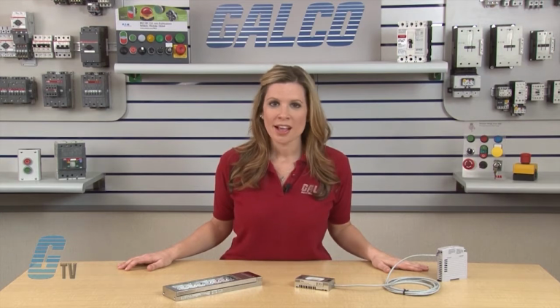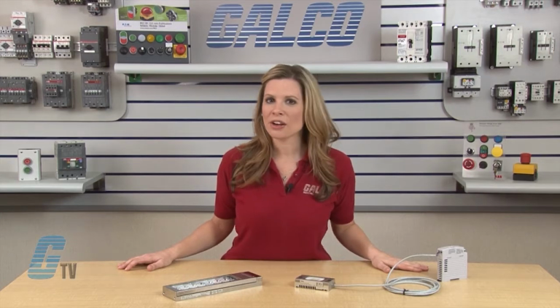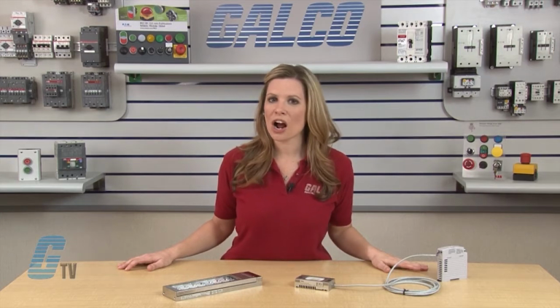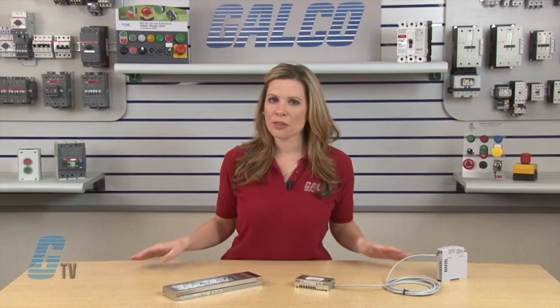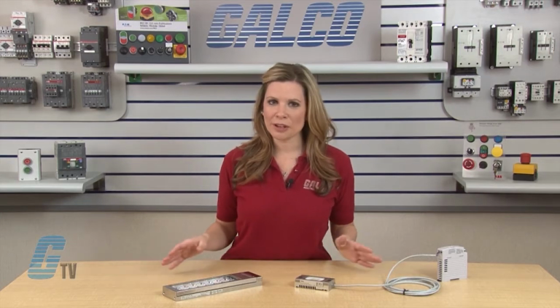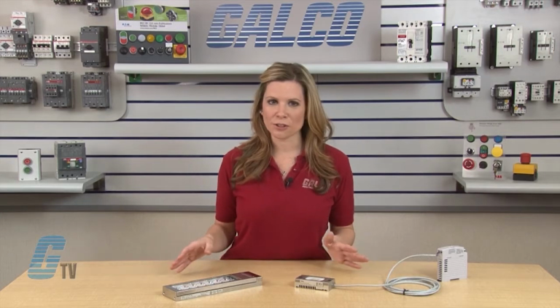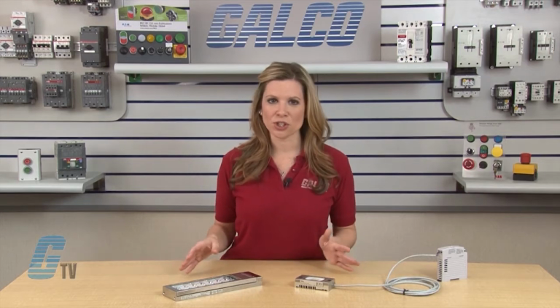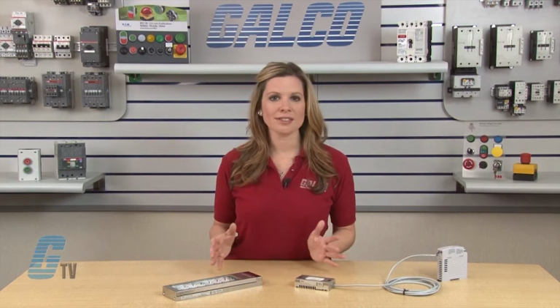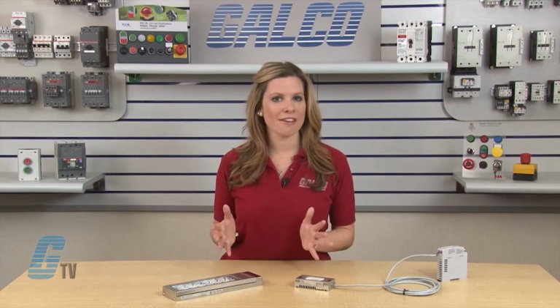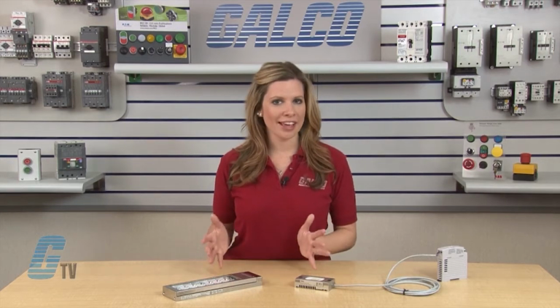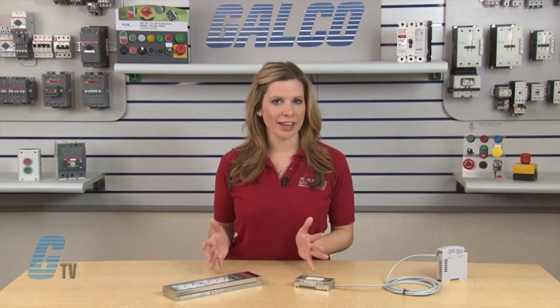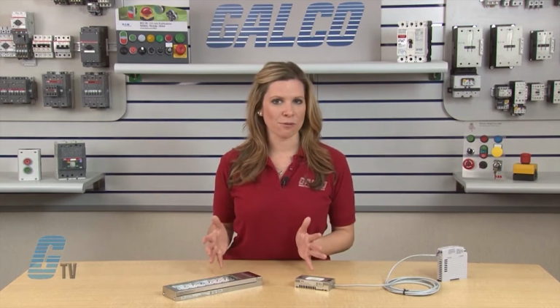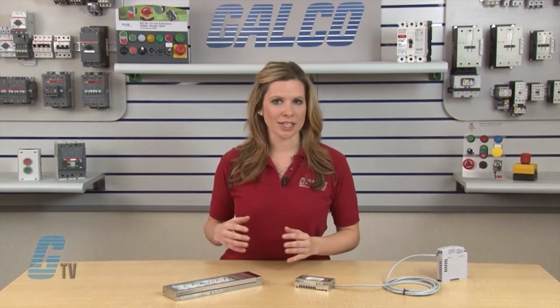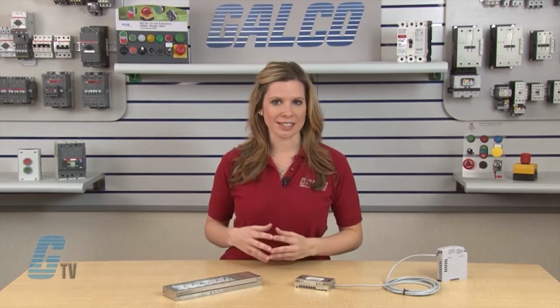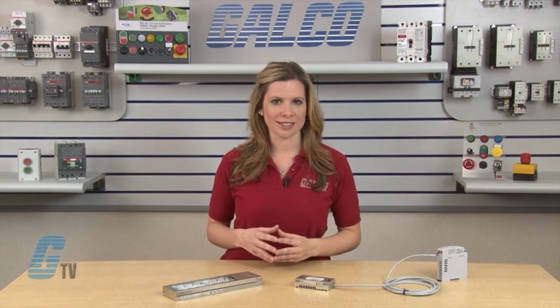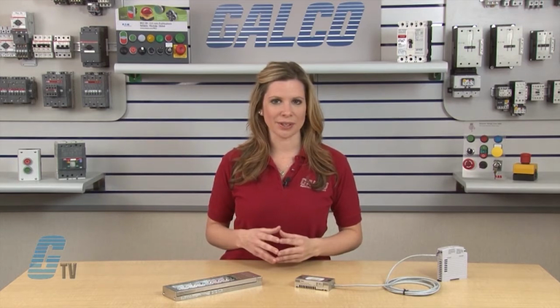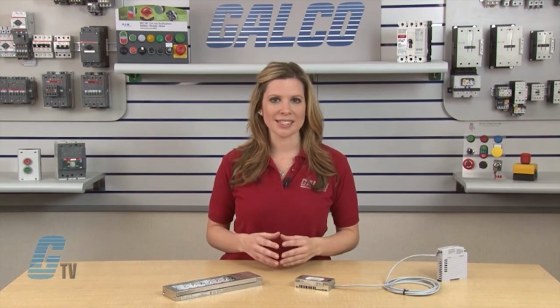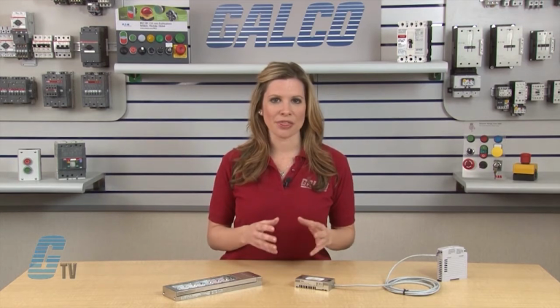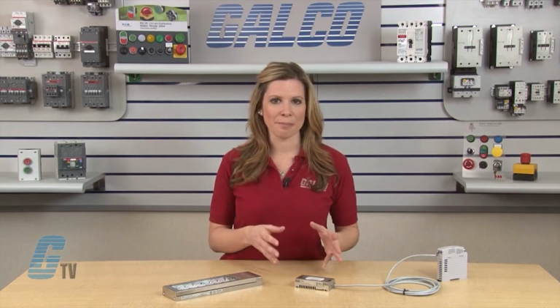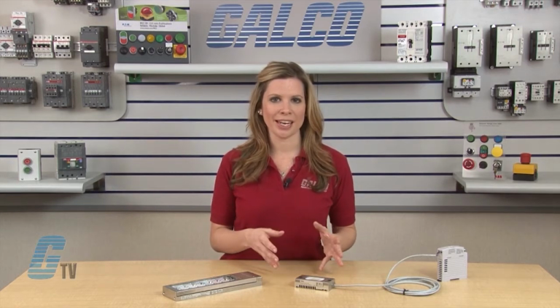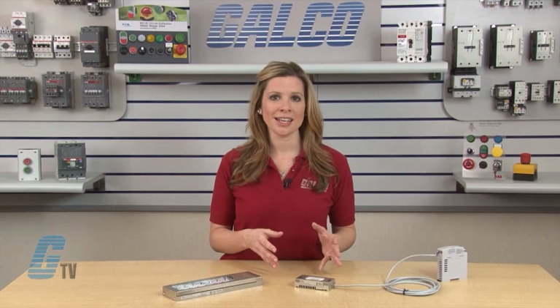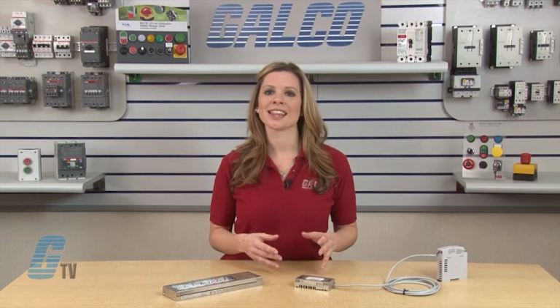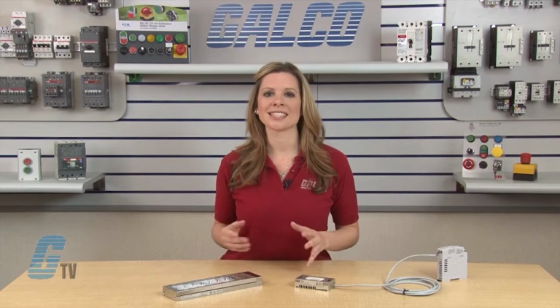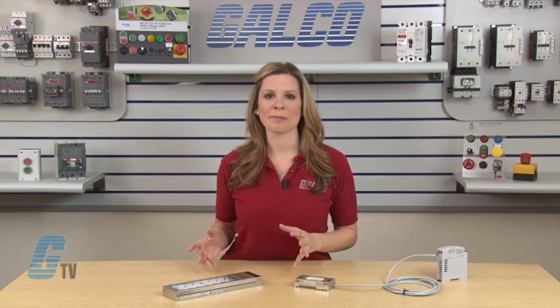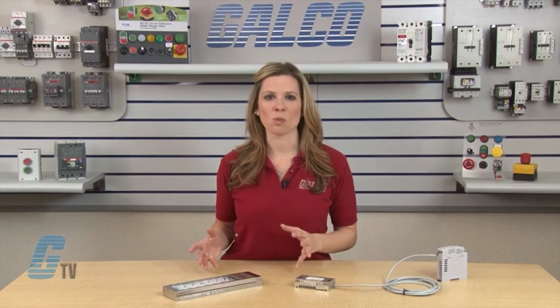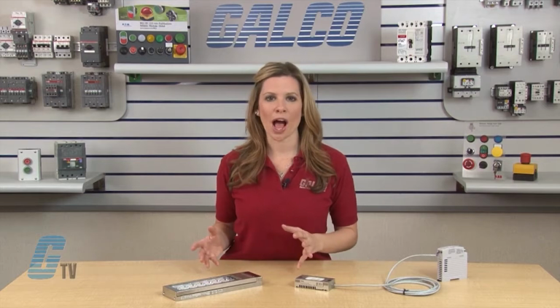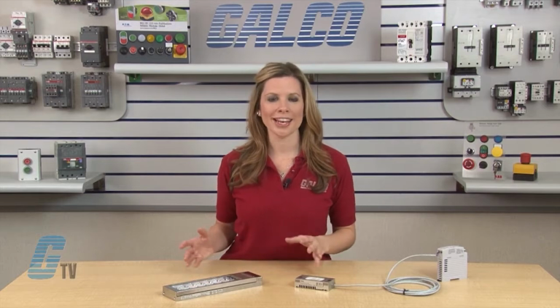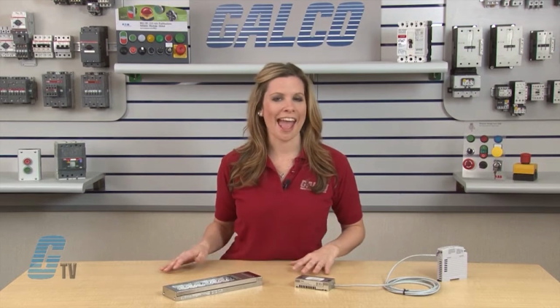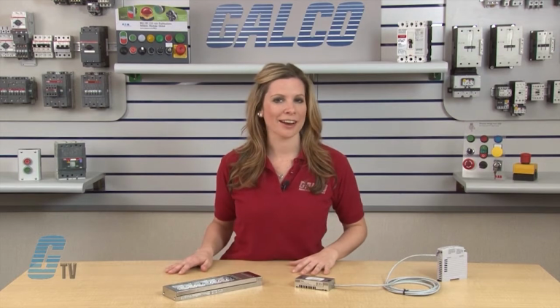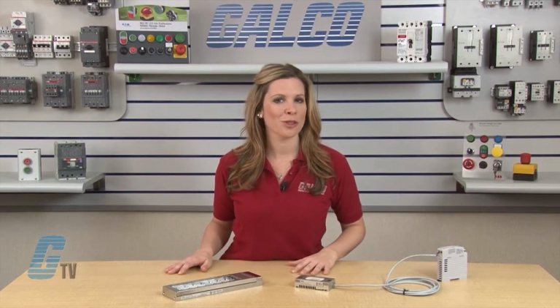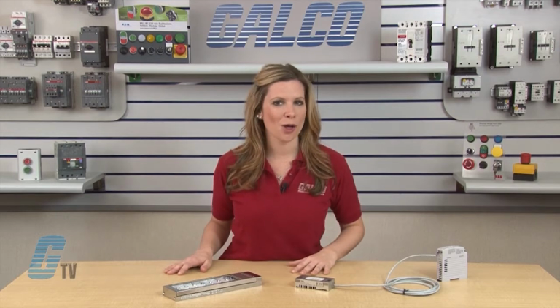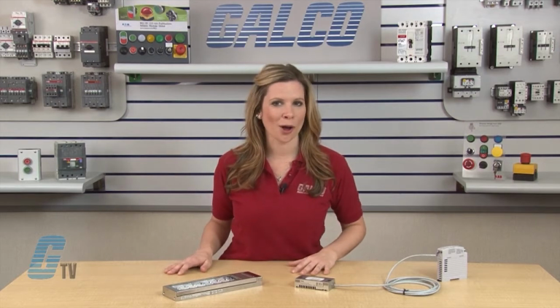There are three versions of the LF1D Series: the mini, the slim and wide, and the long.